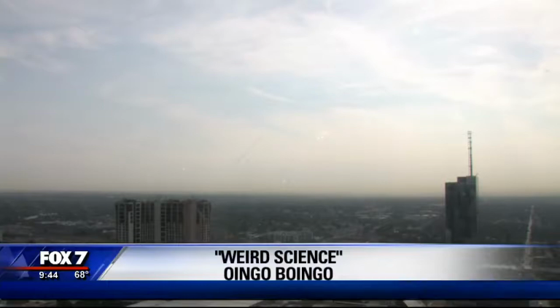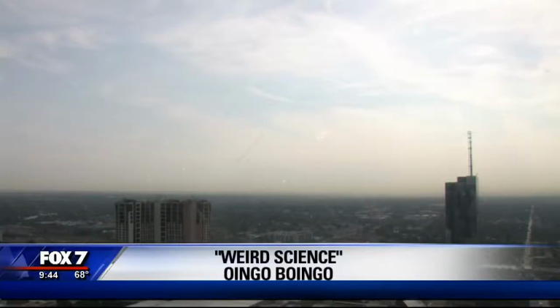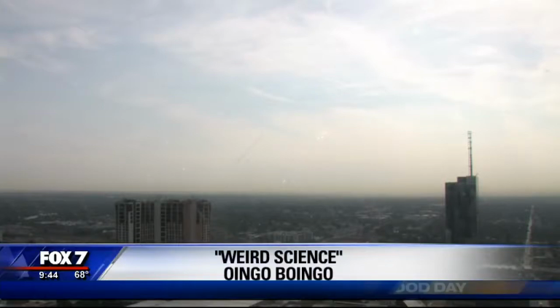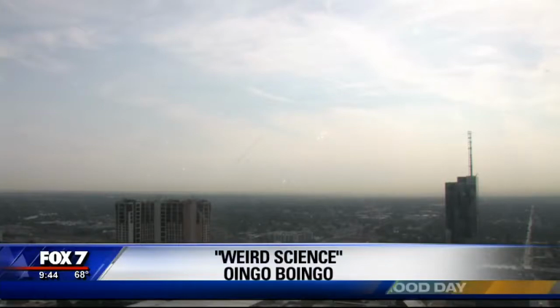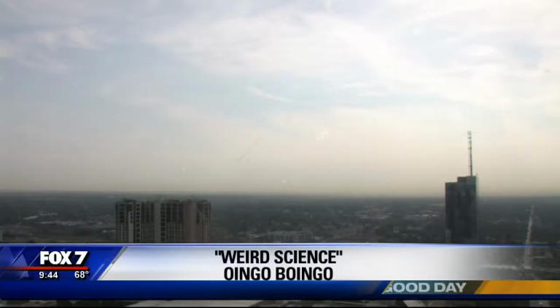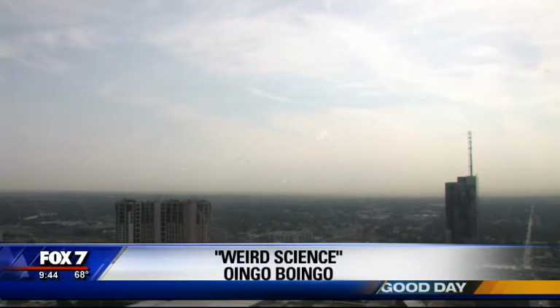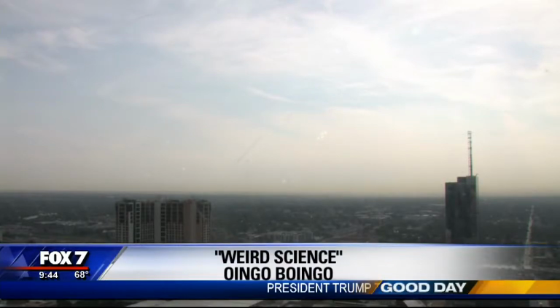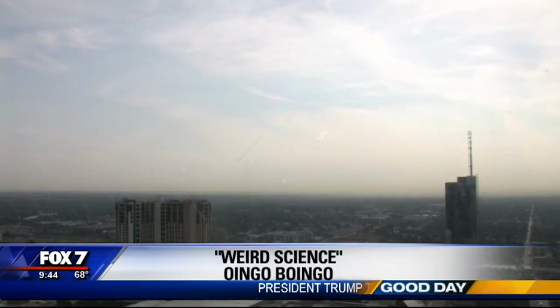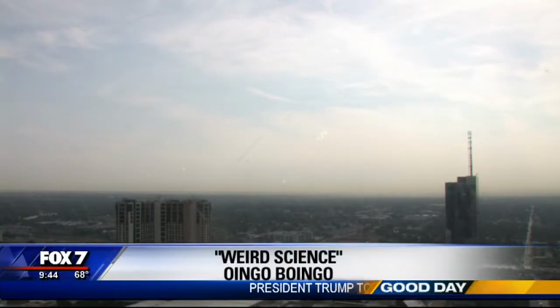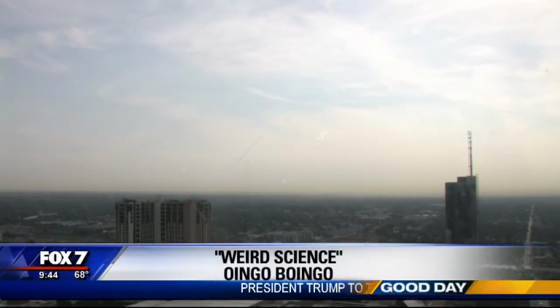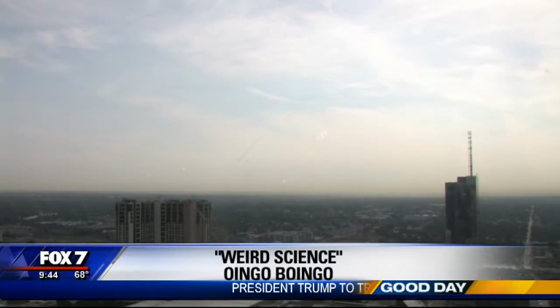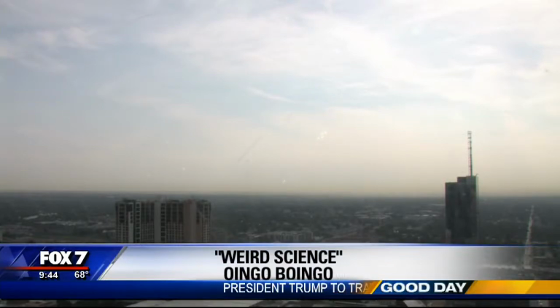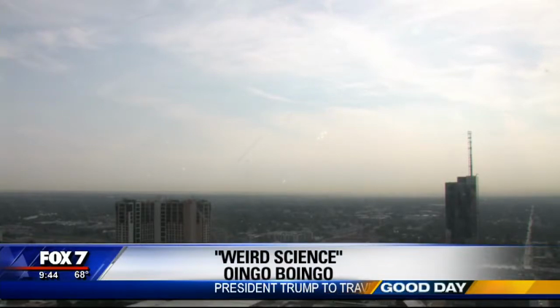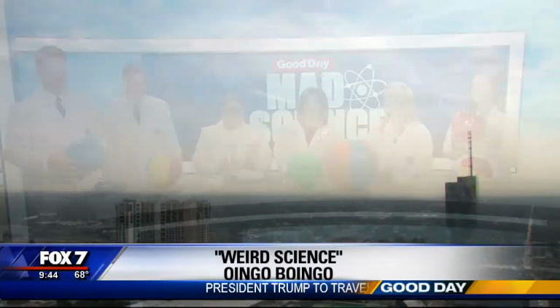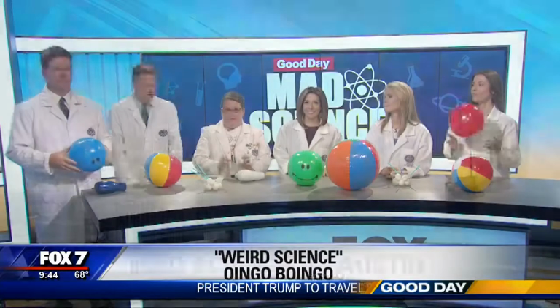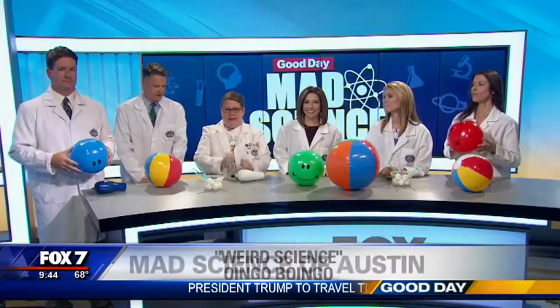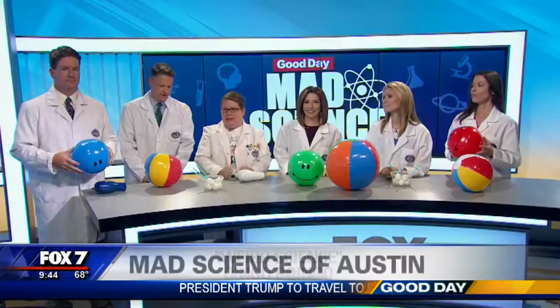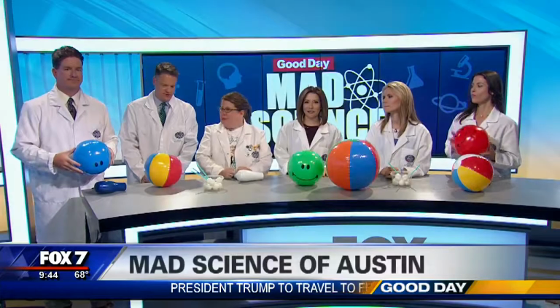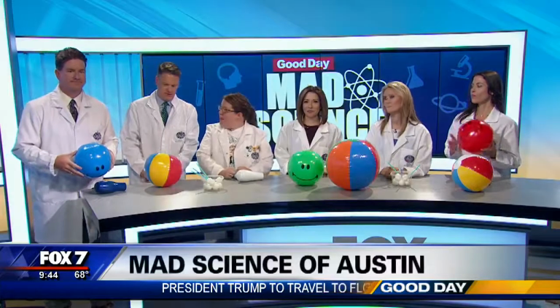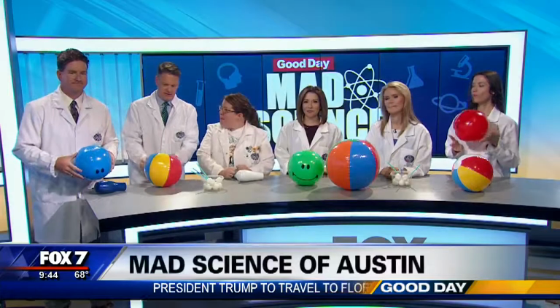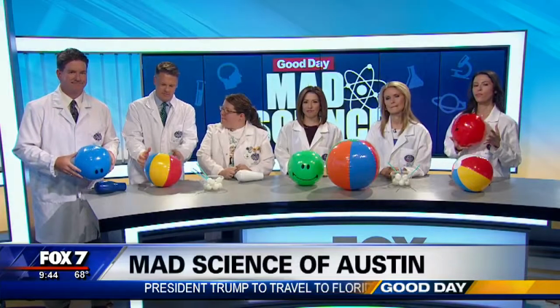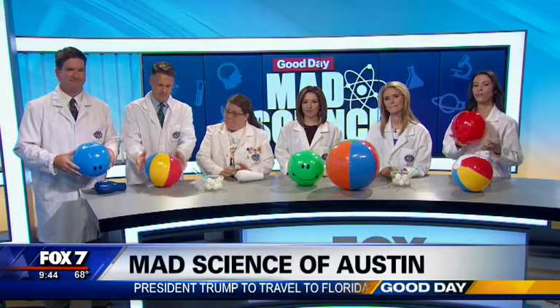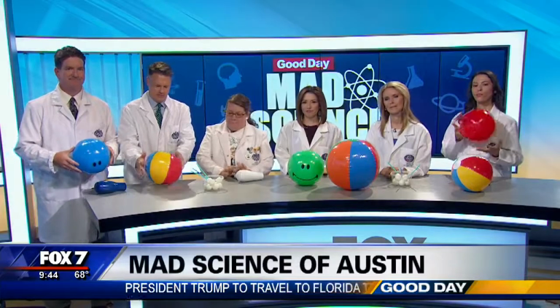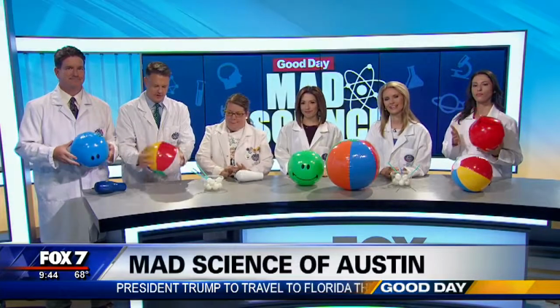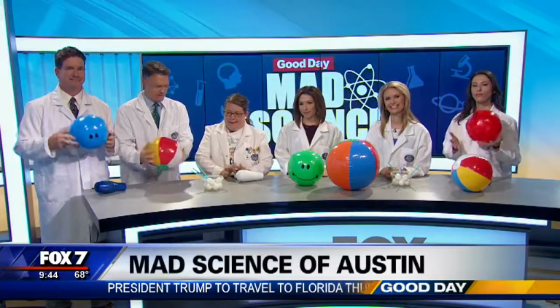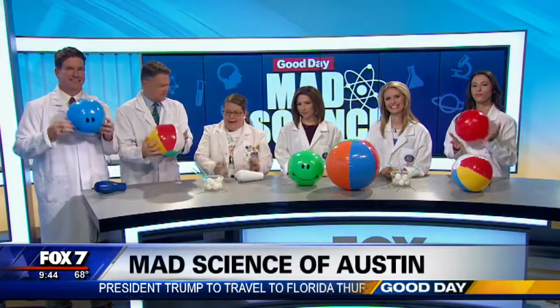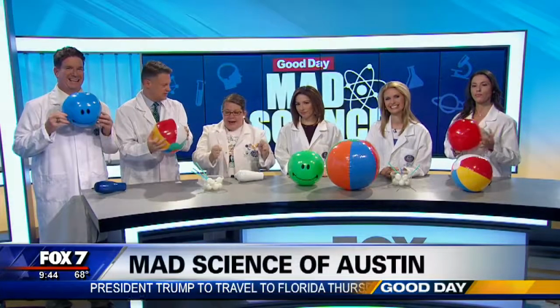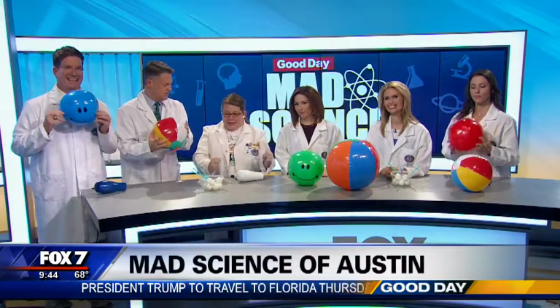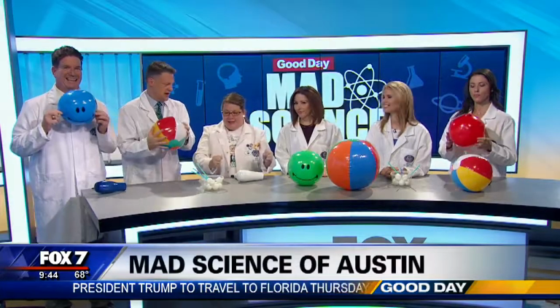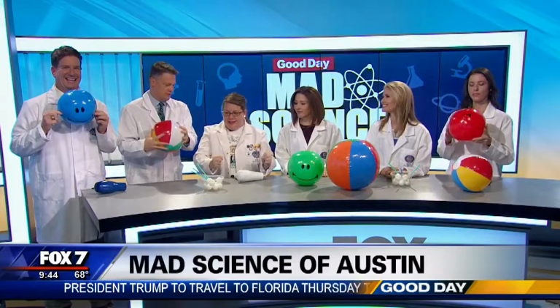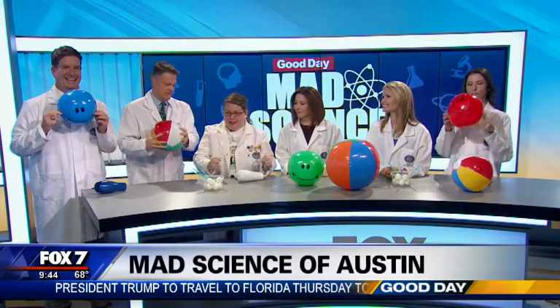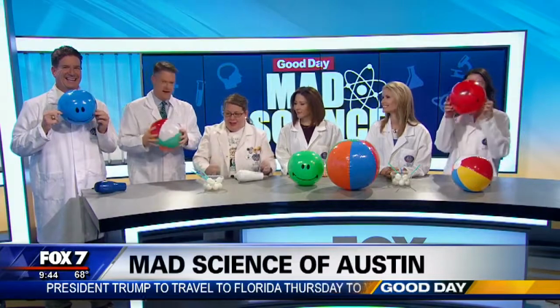Andrea Cook from Math Science of Austin, San Antonio, is here to do some experiments with us. What have you got for us today?